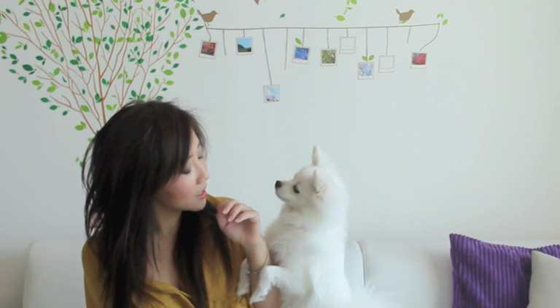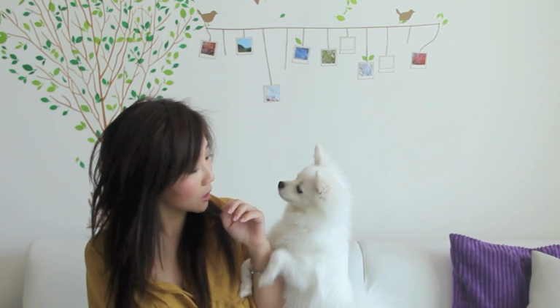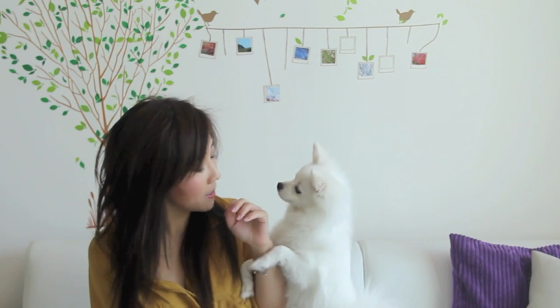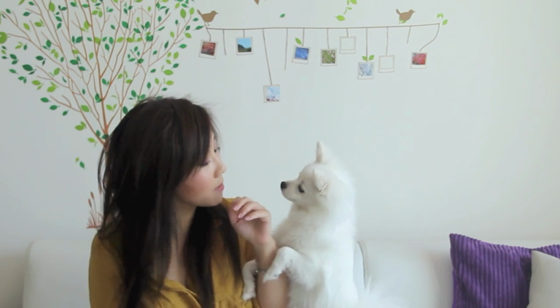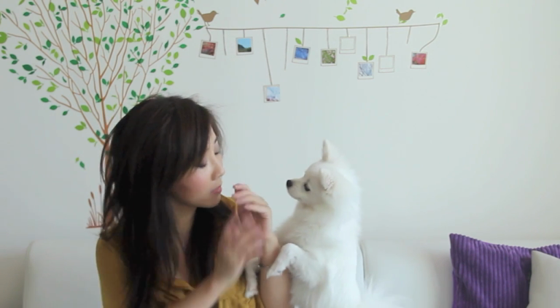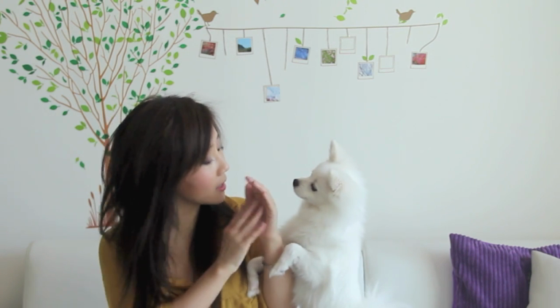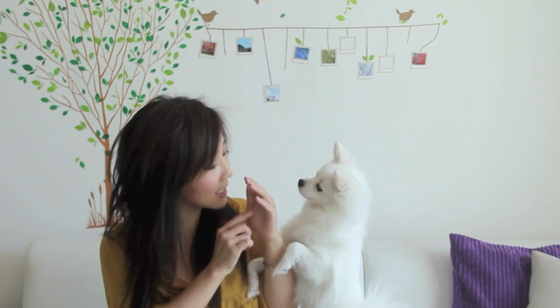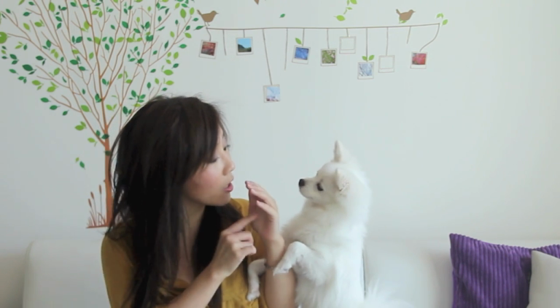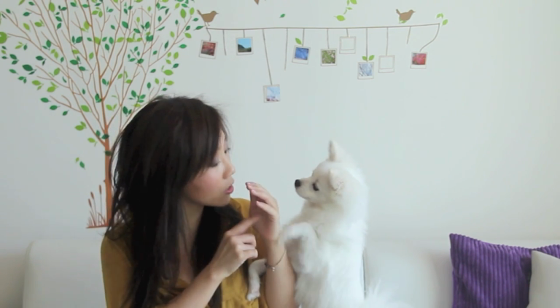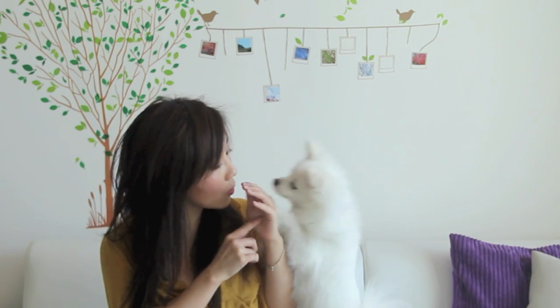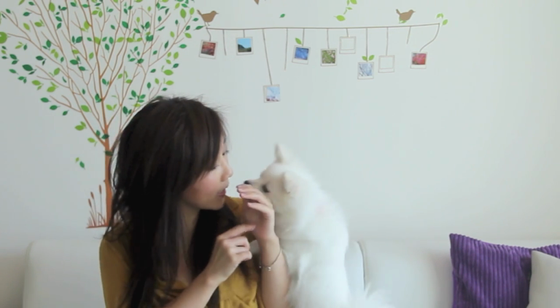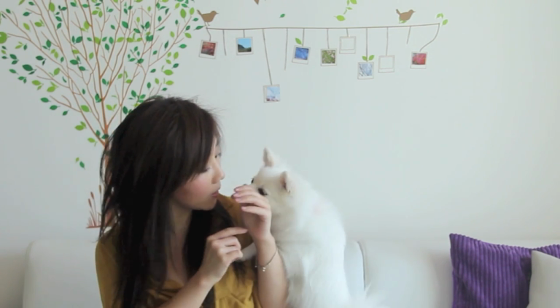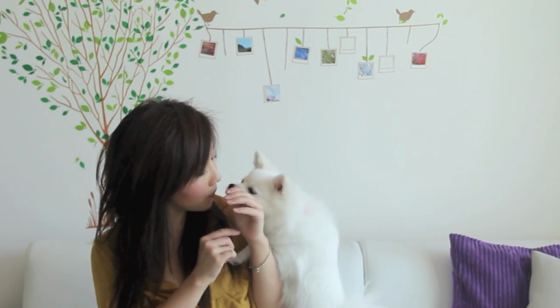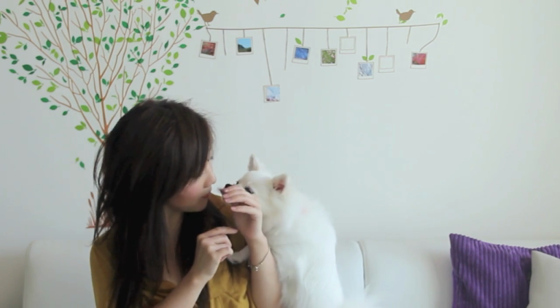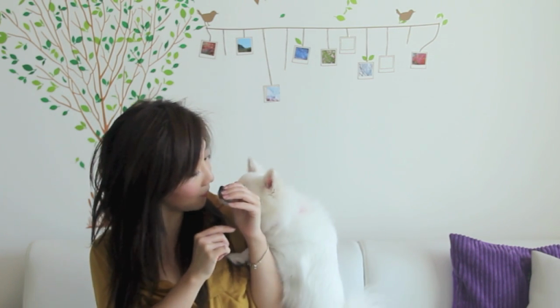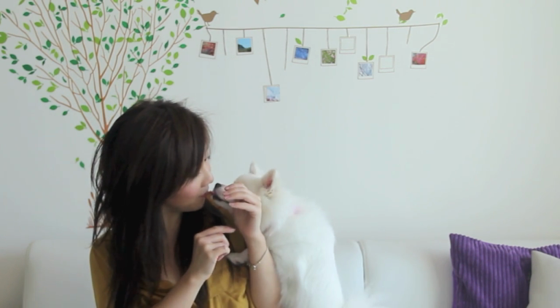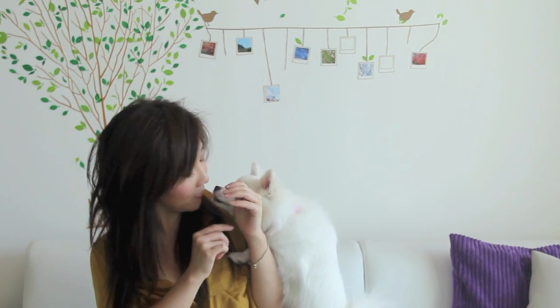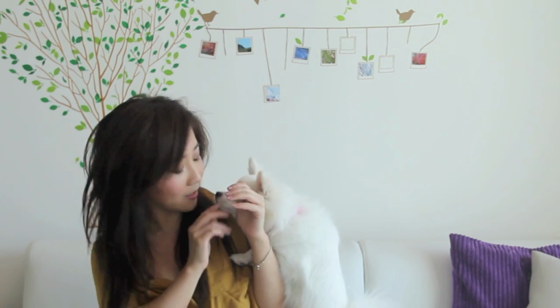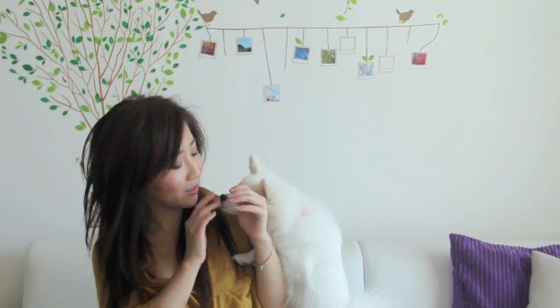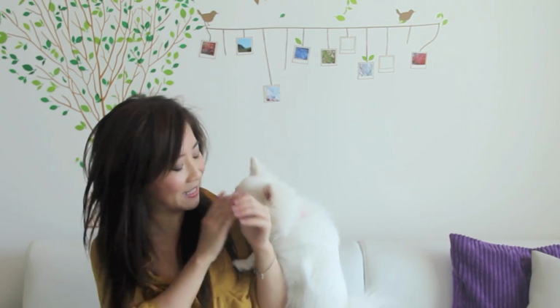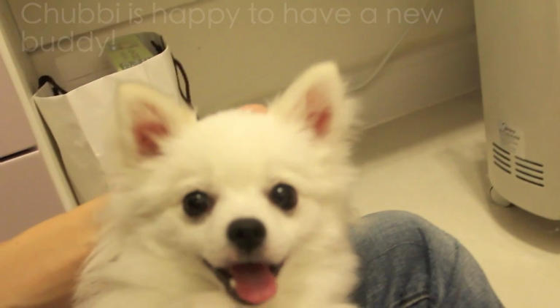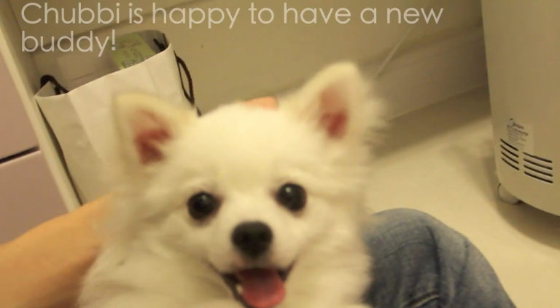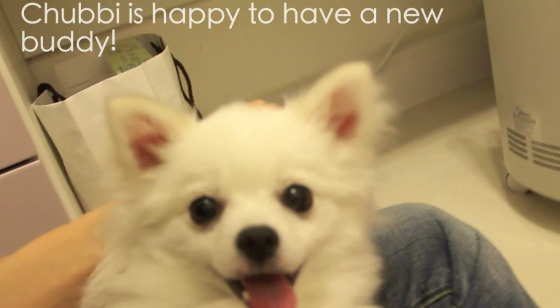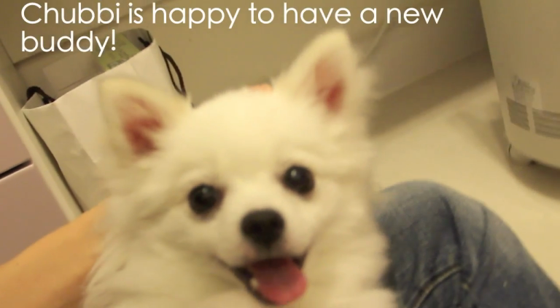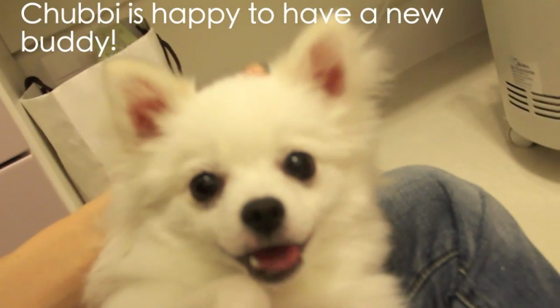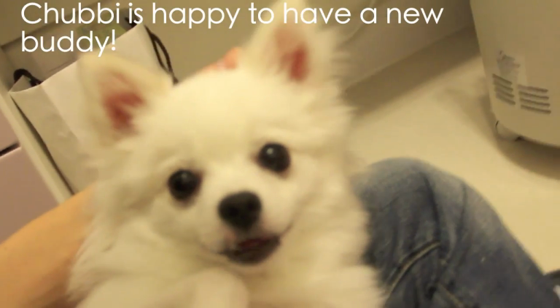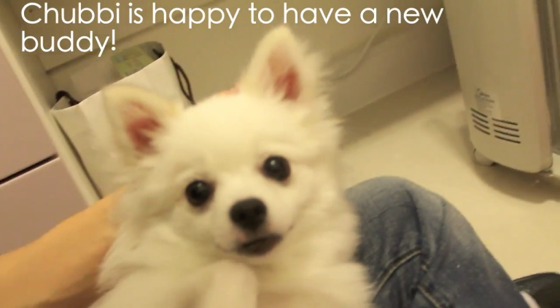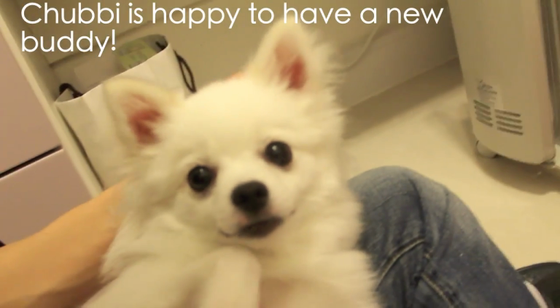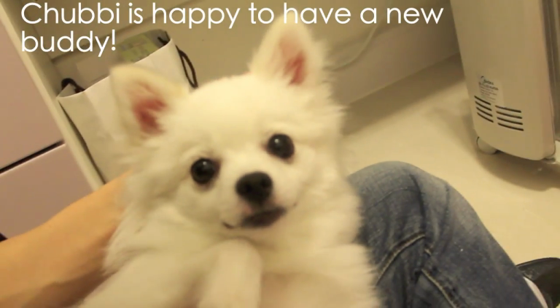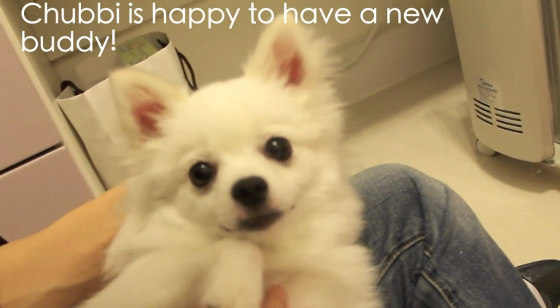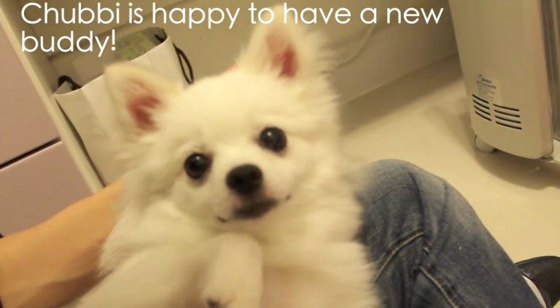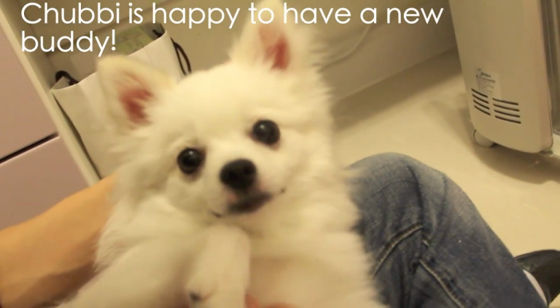Chubby, this is not a toy. Are you happy? You have a little brother now.